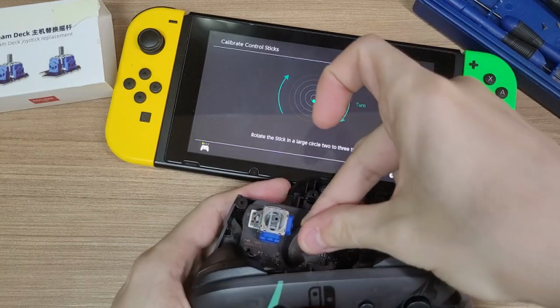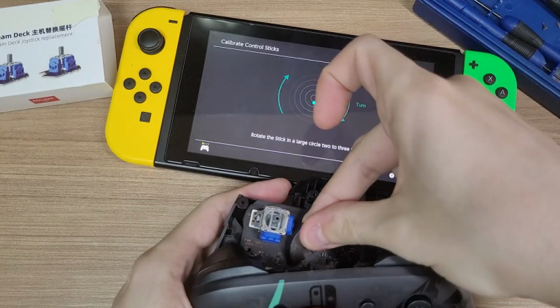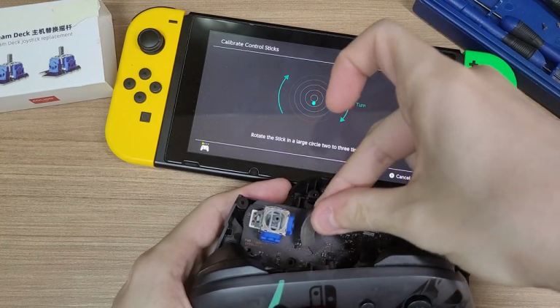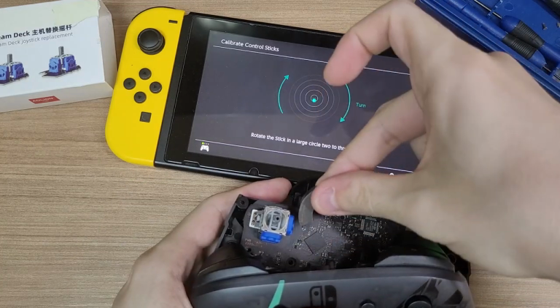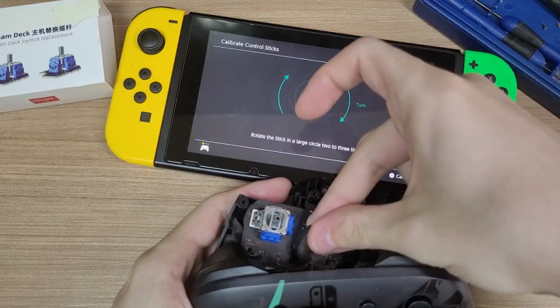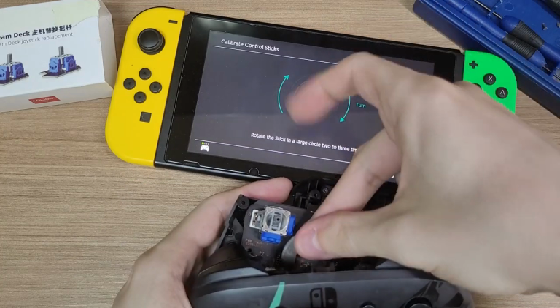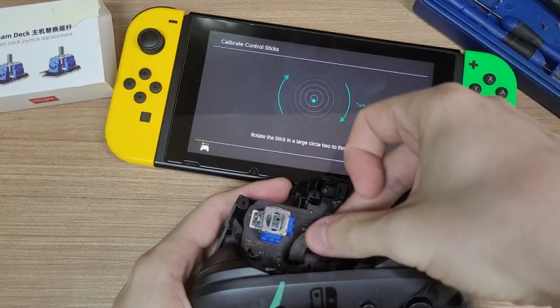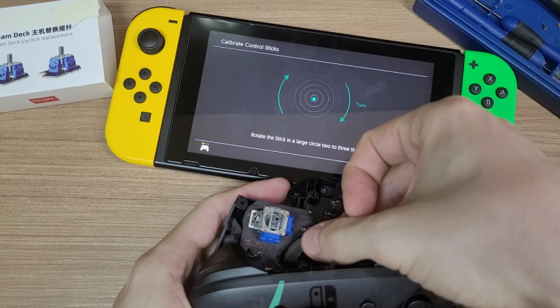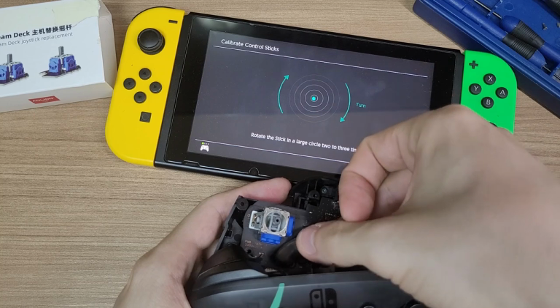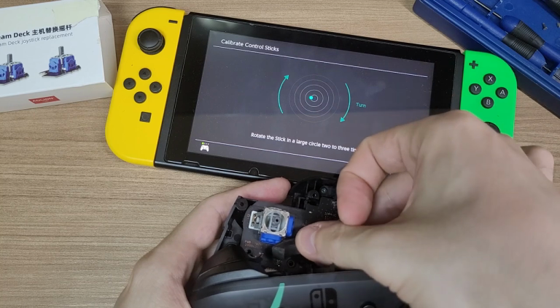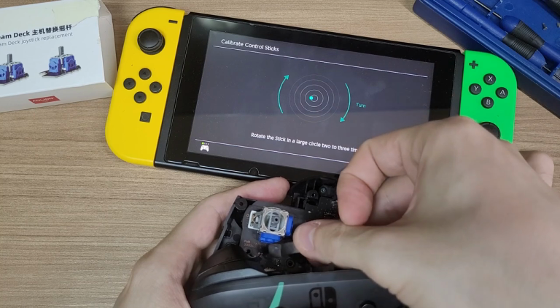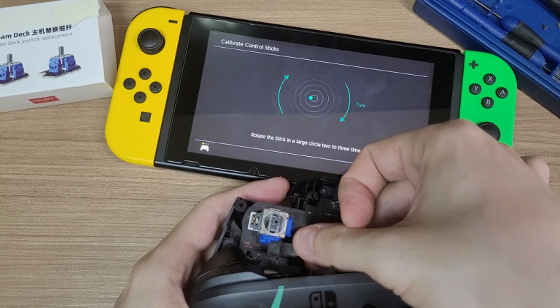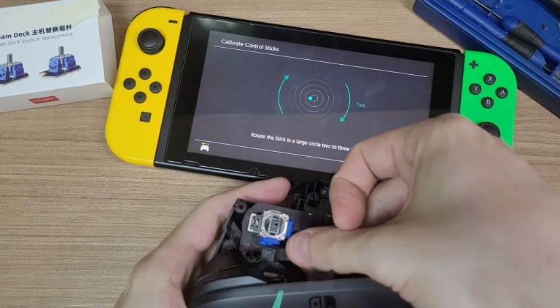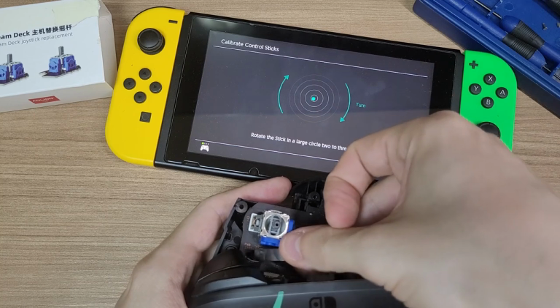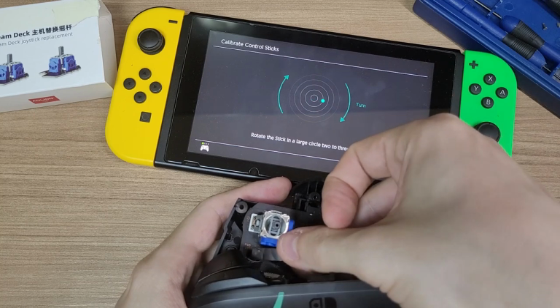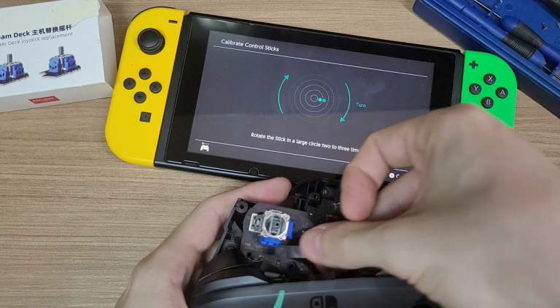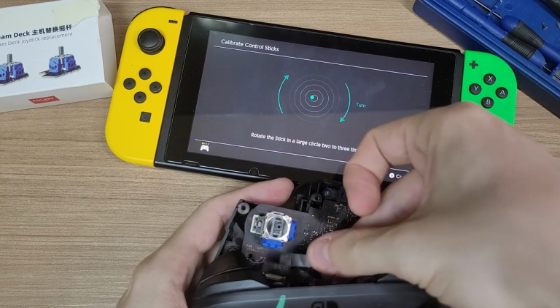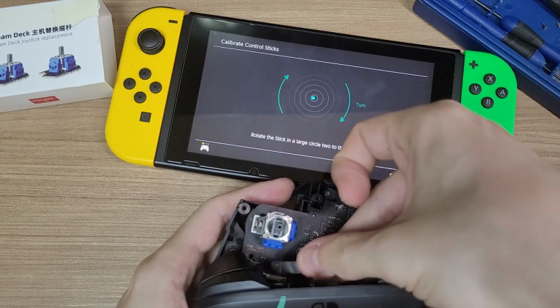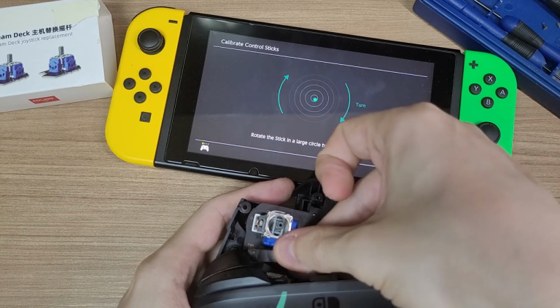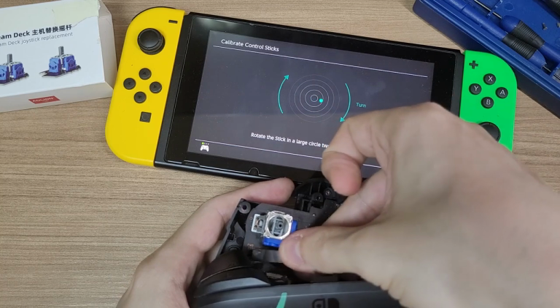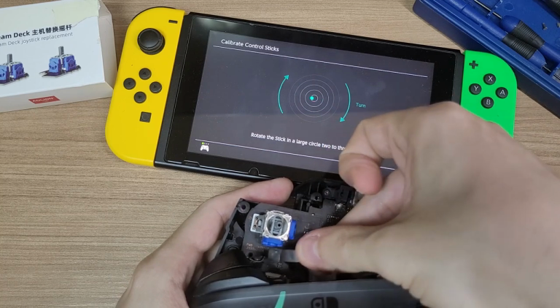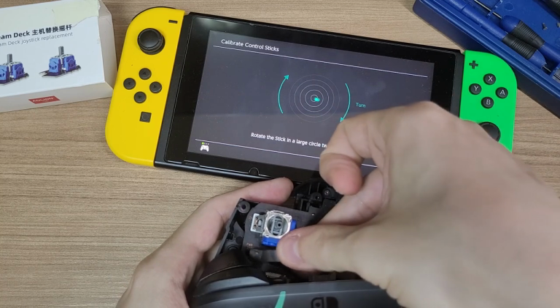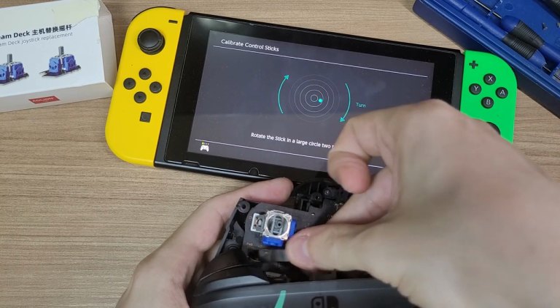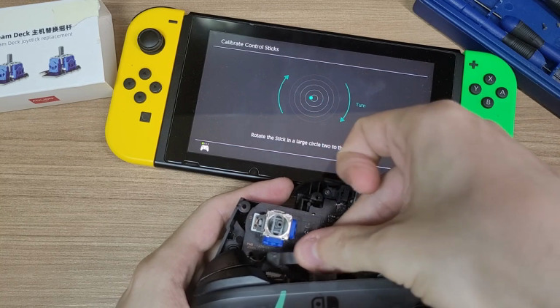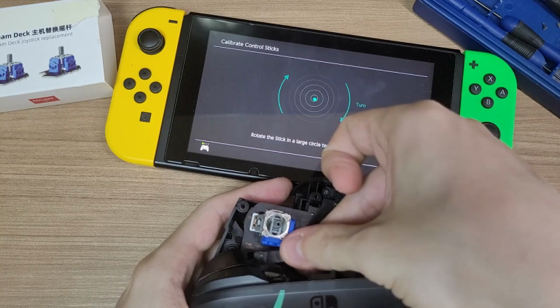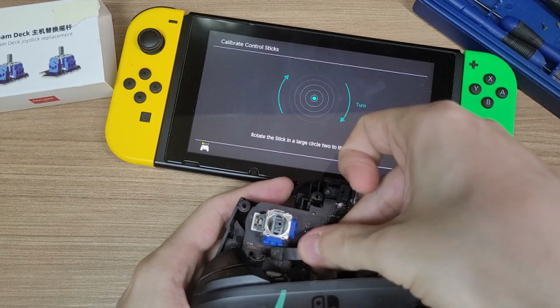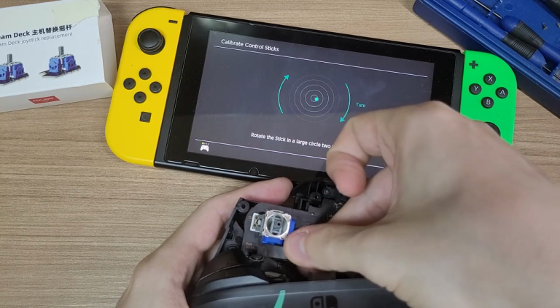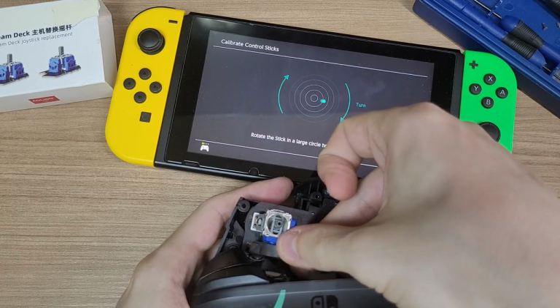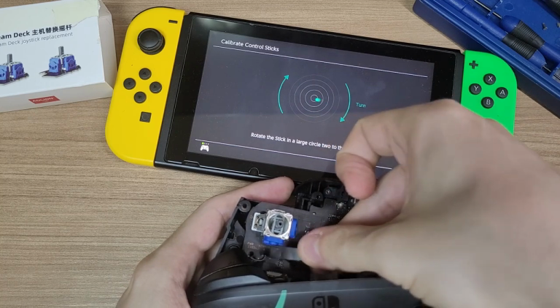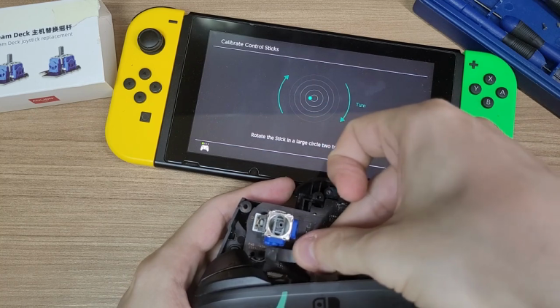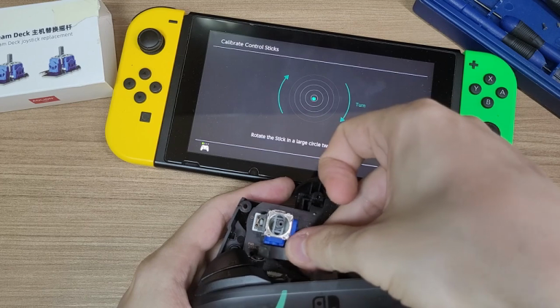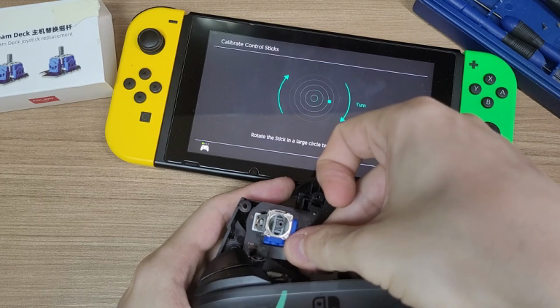I also tried the magnet trick that I did with the Joy-Cons previously, but even with that, I couldn't finish the calibration.